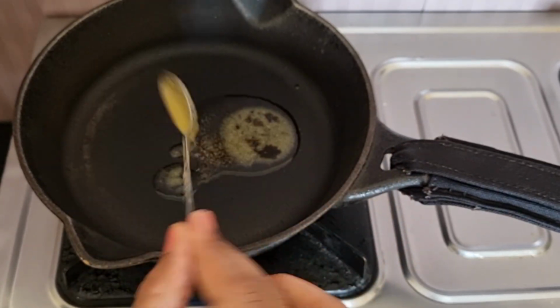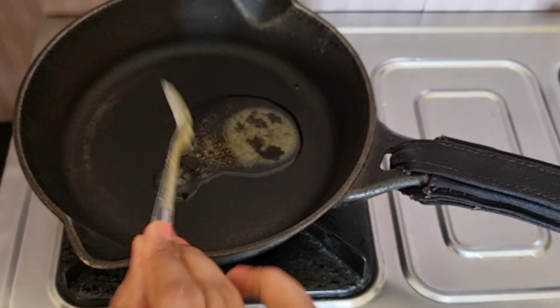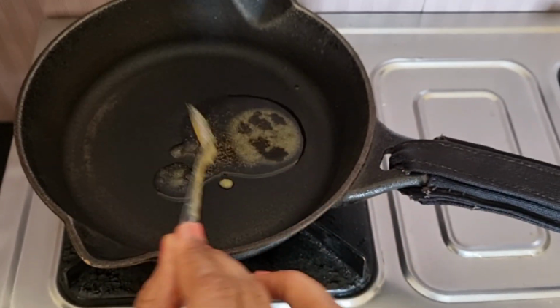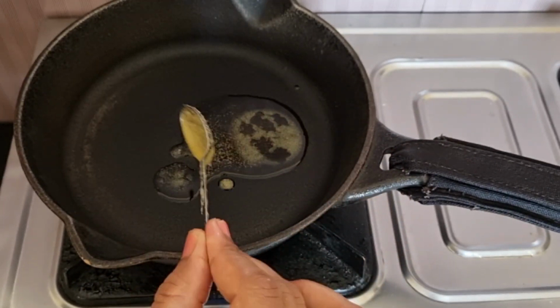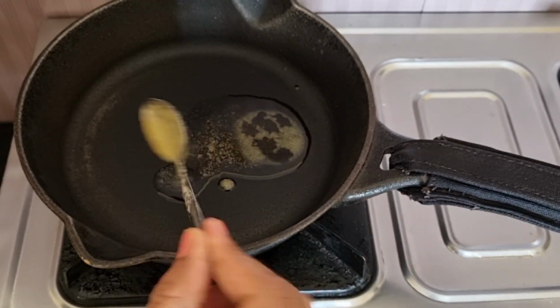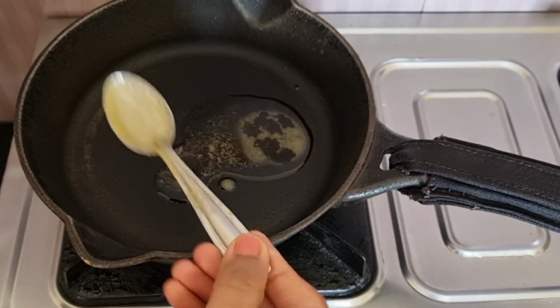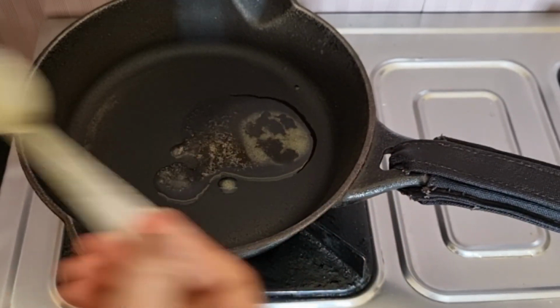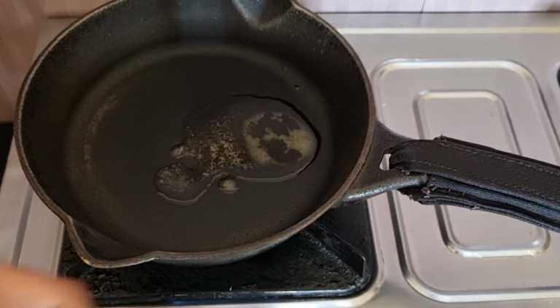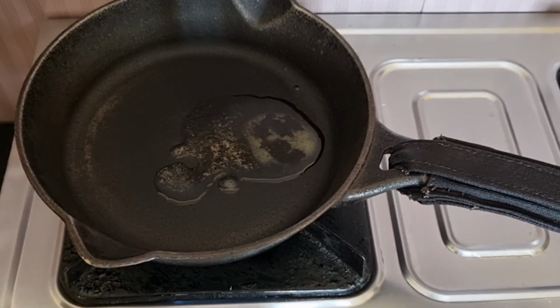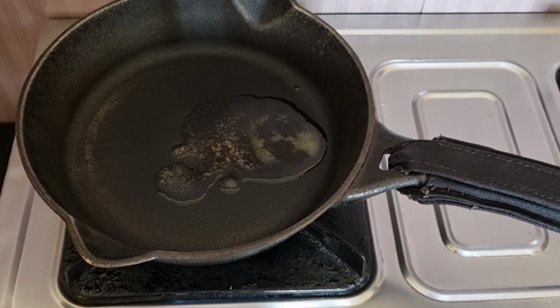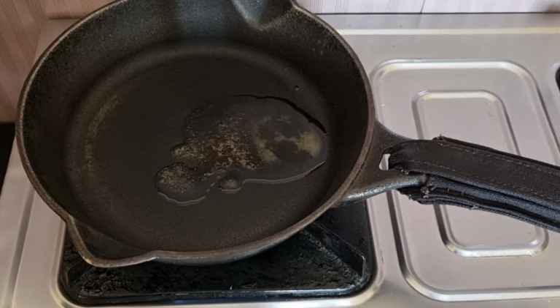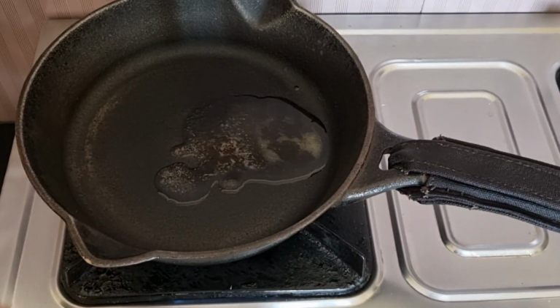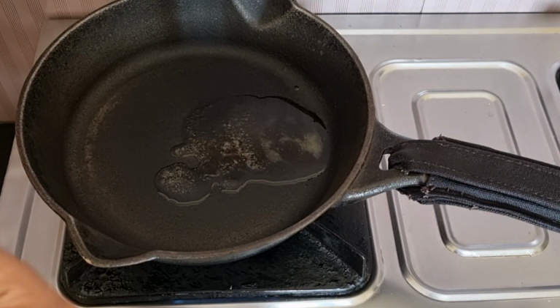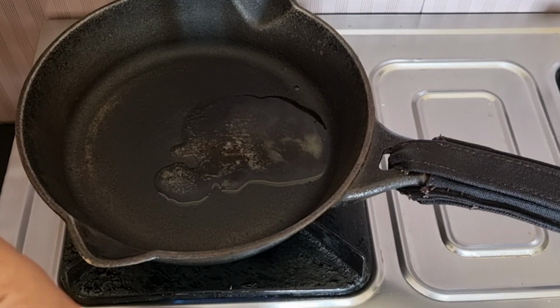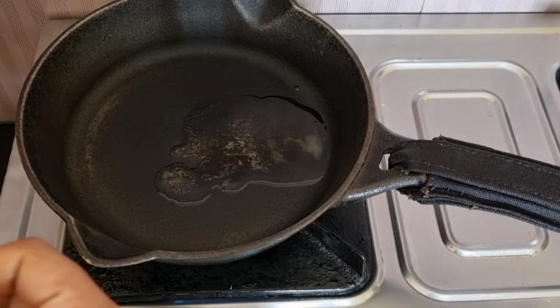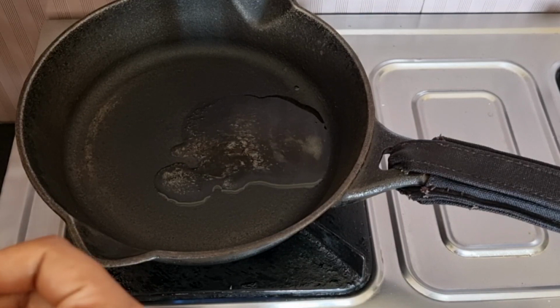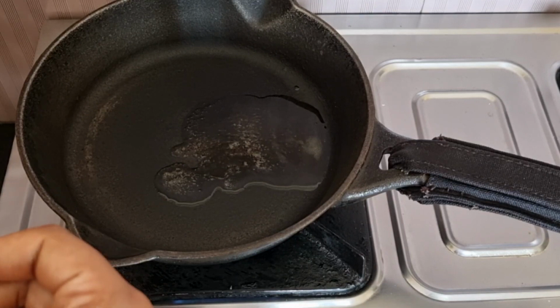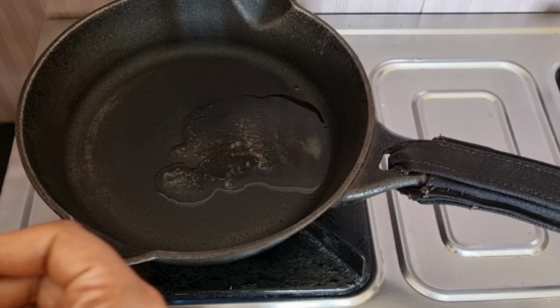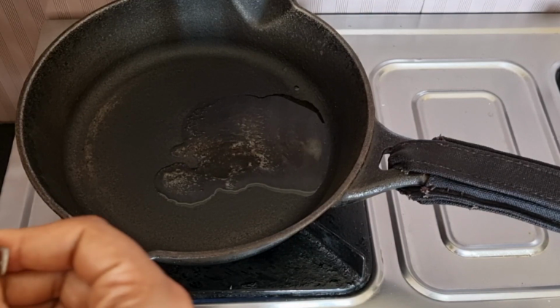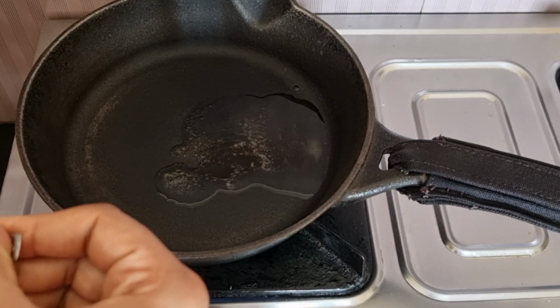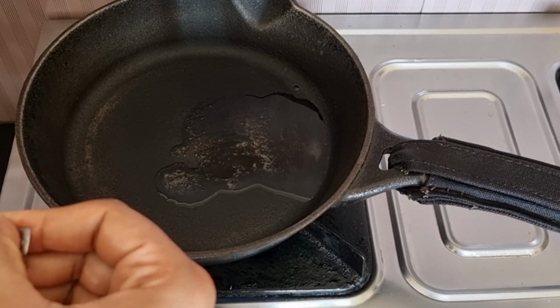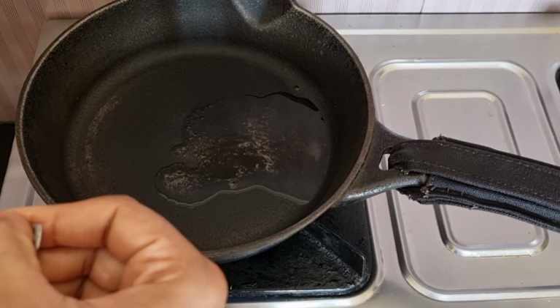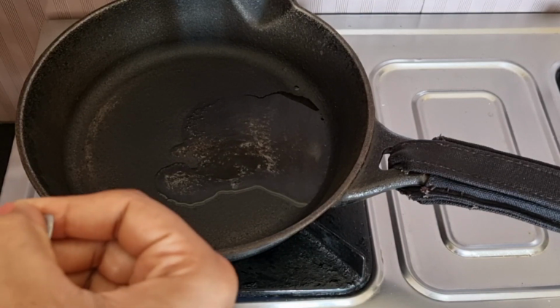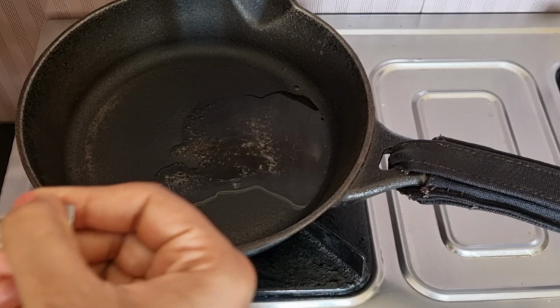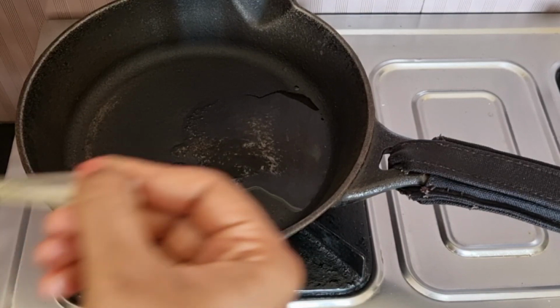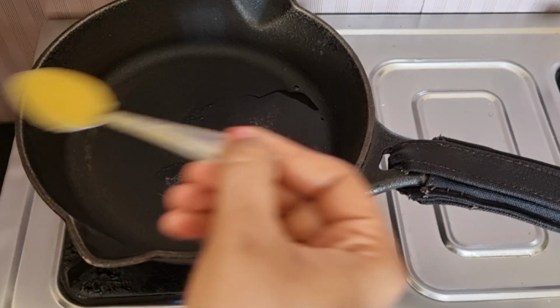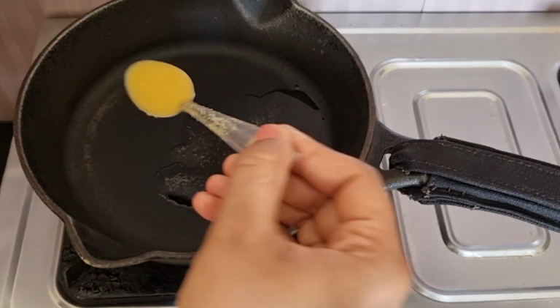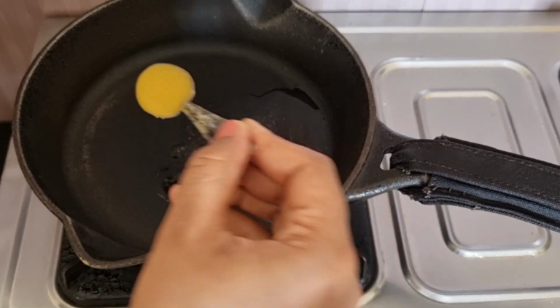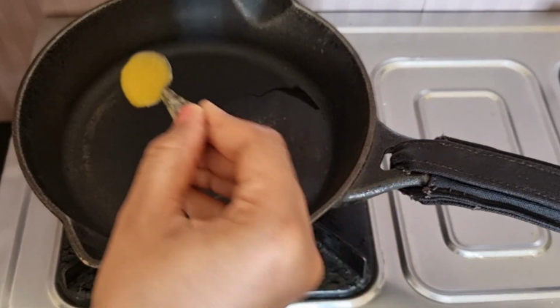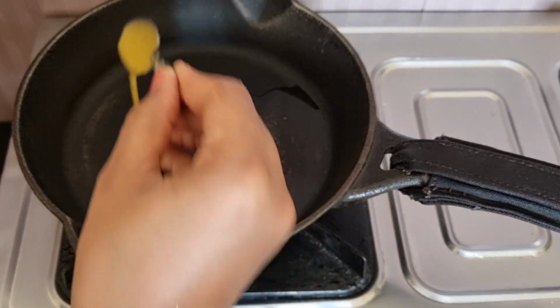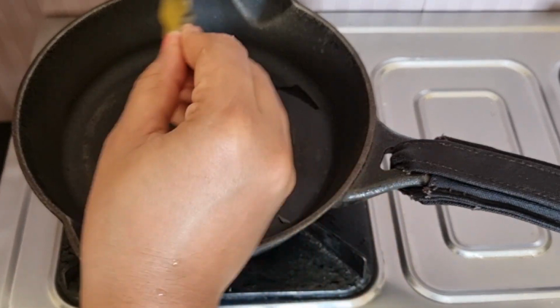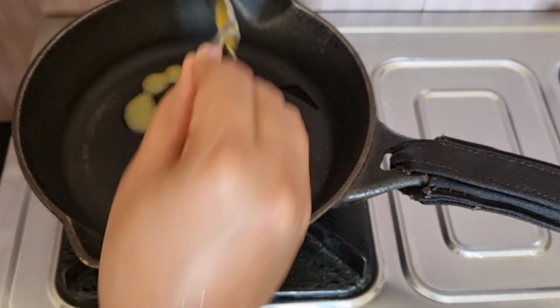You can add a little bit of flavor. You can add a spoon here.